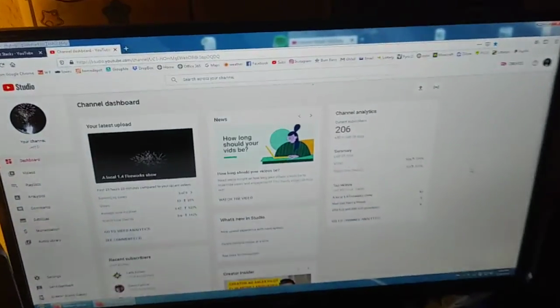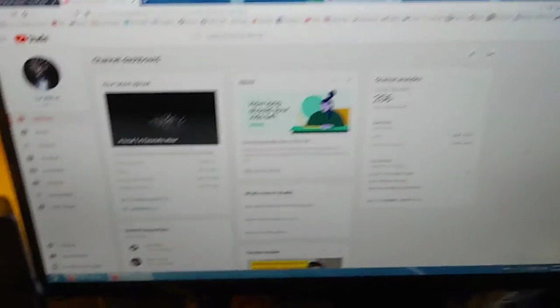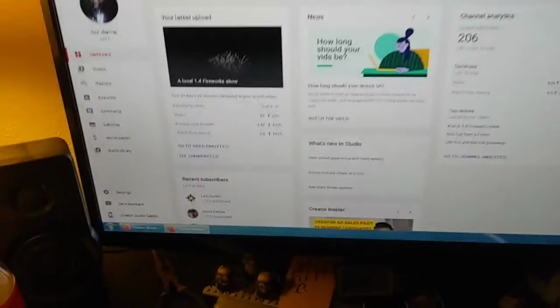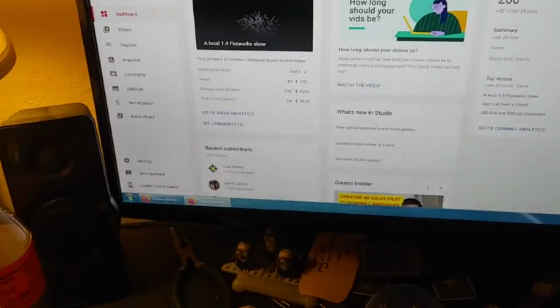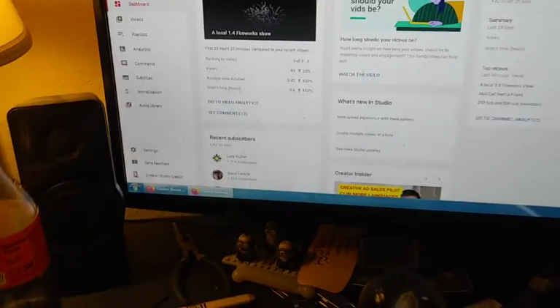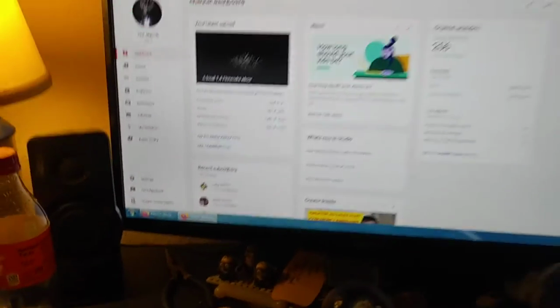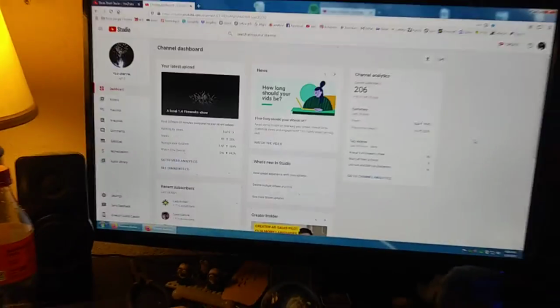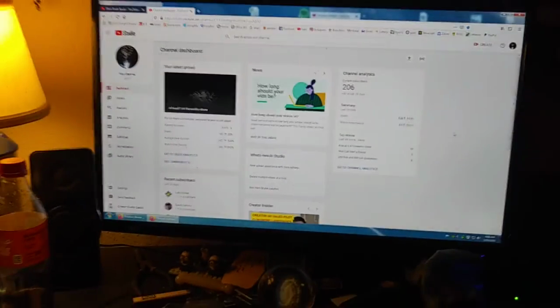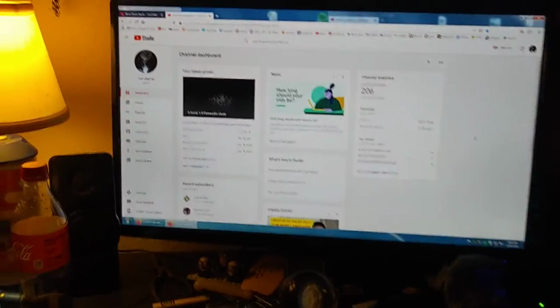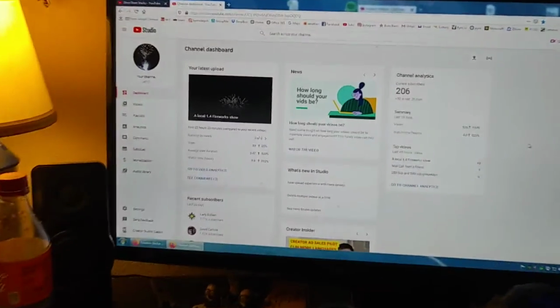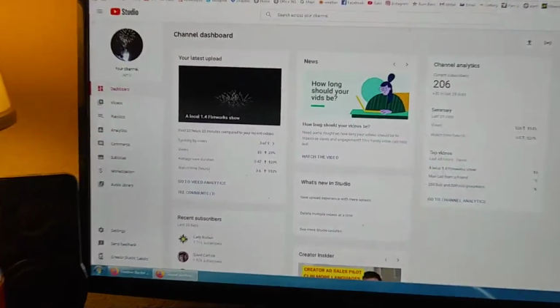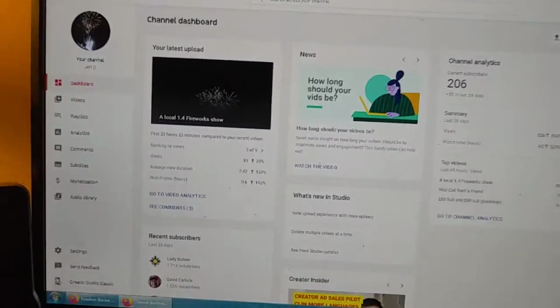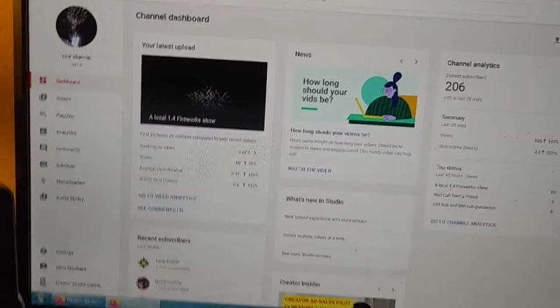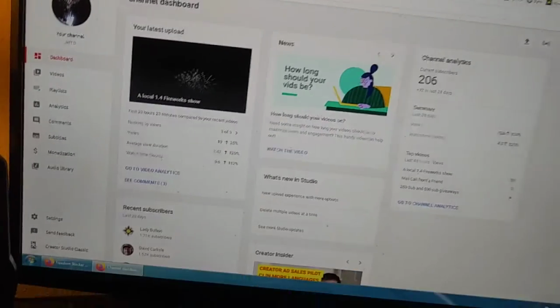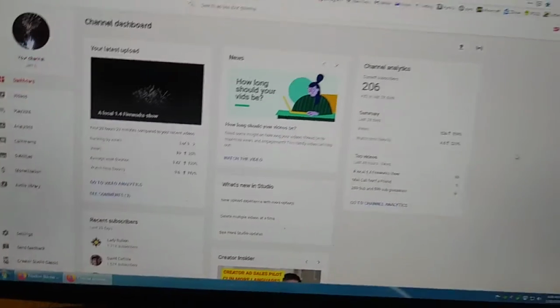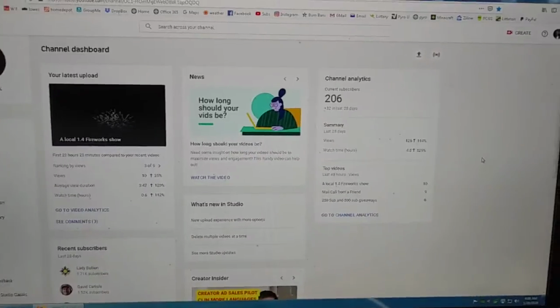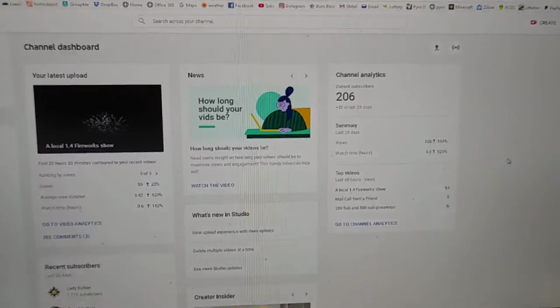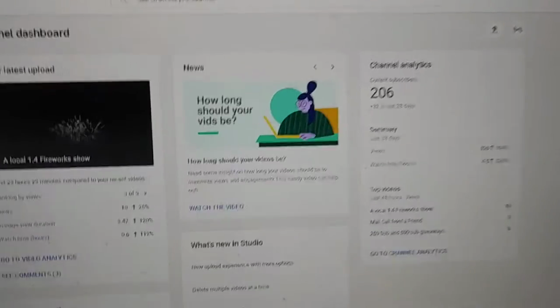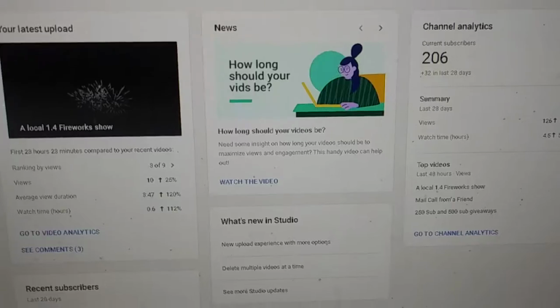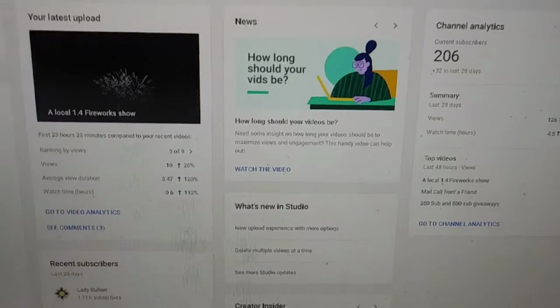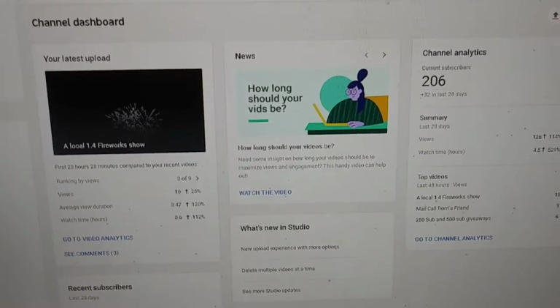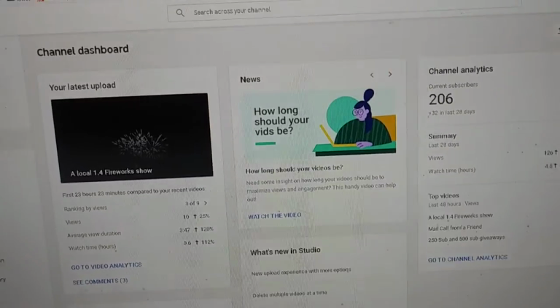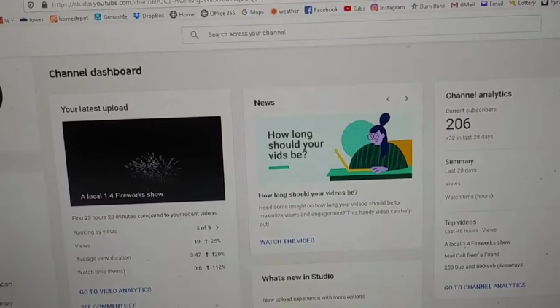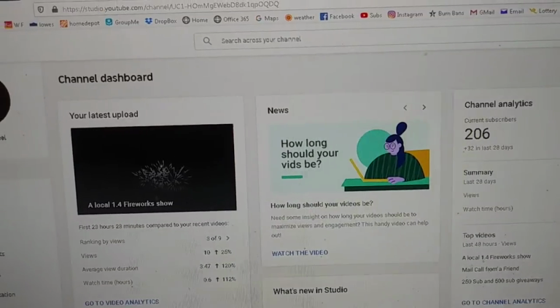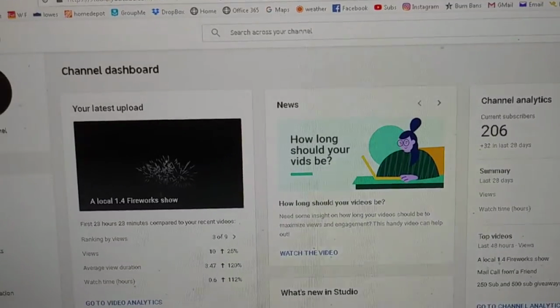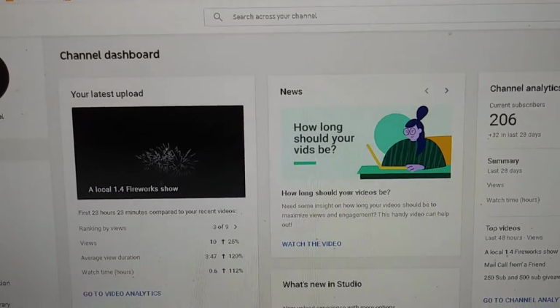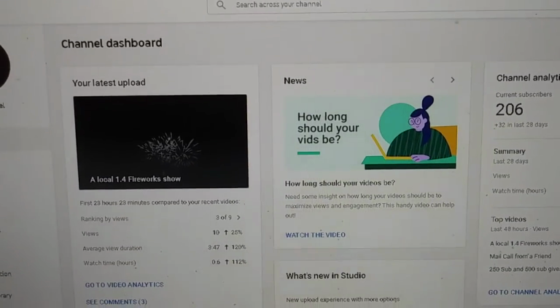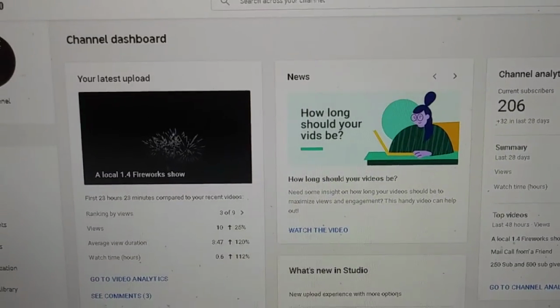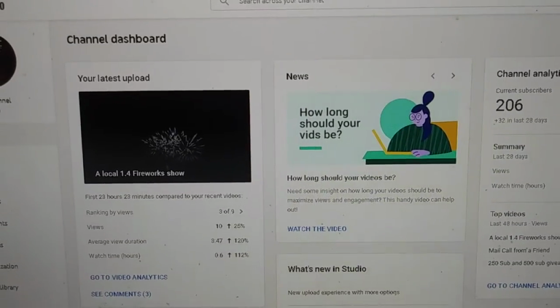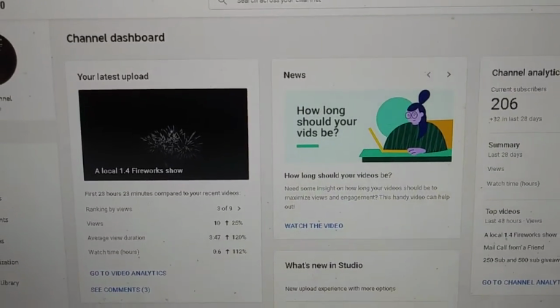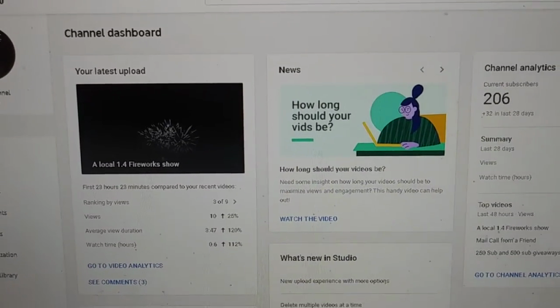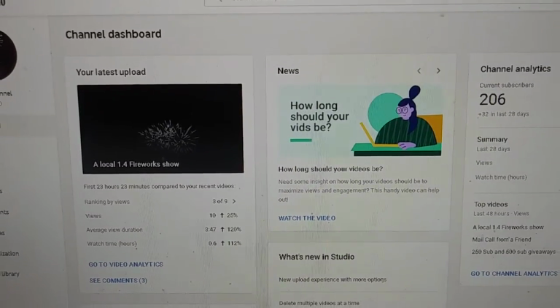Good morning, Jeff D. here. Slowly climbing up to 206 subscribers.